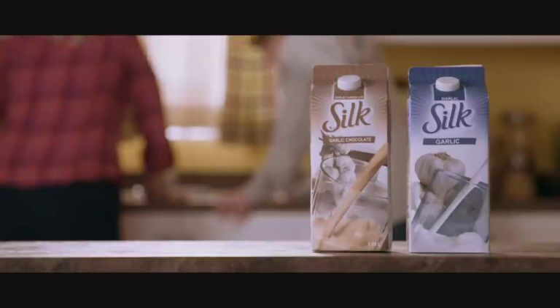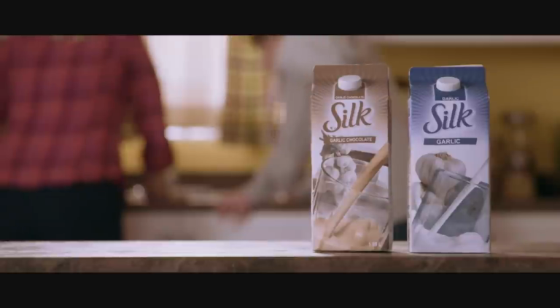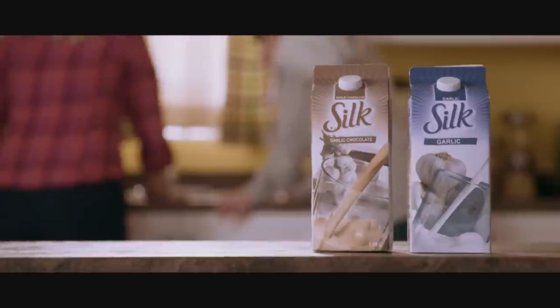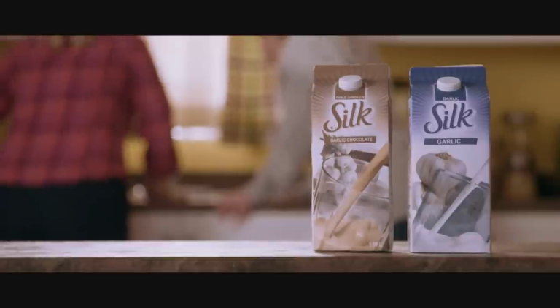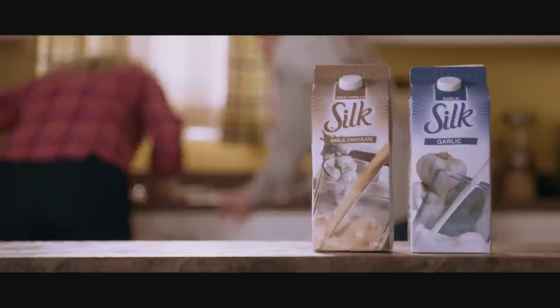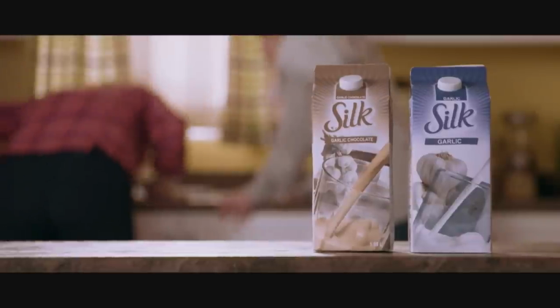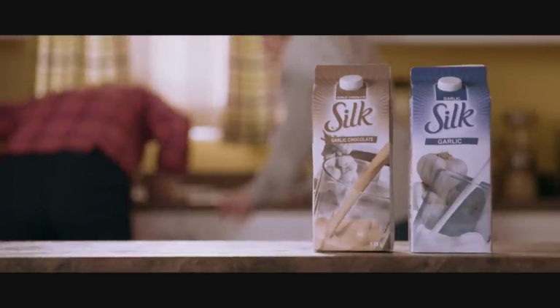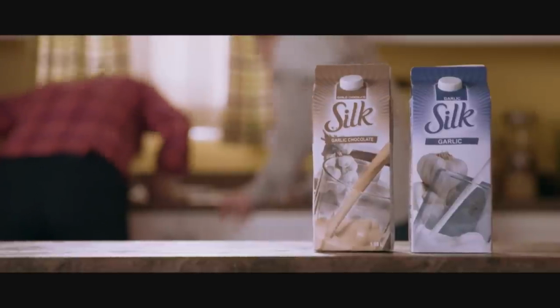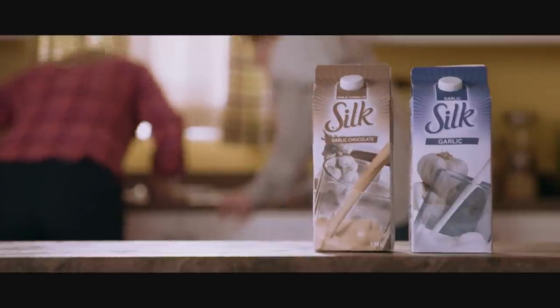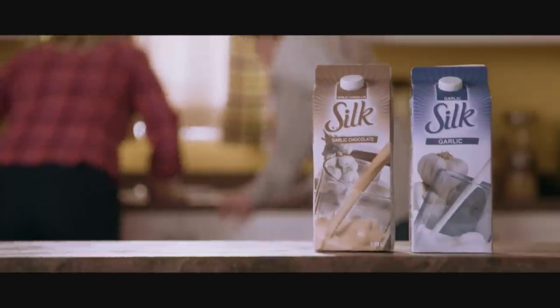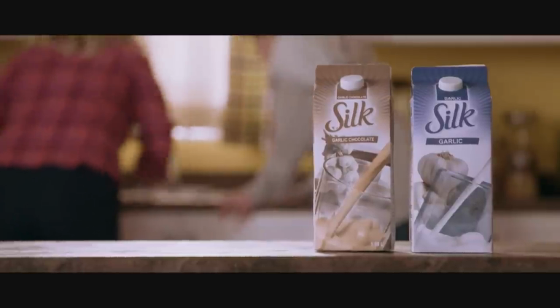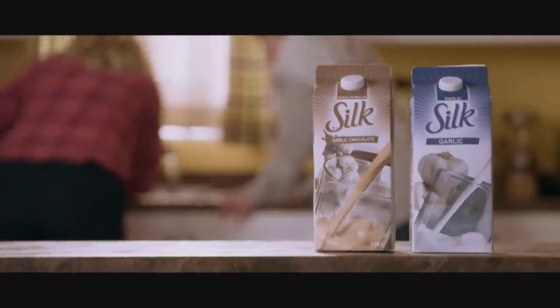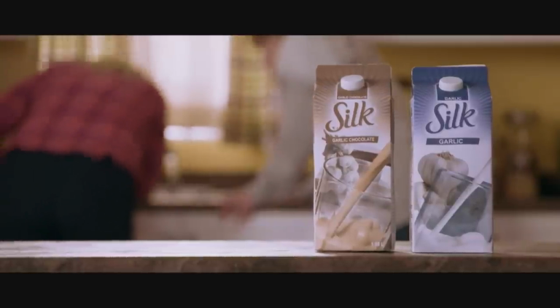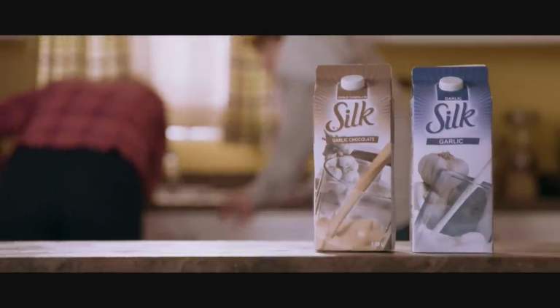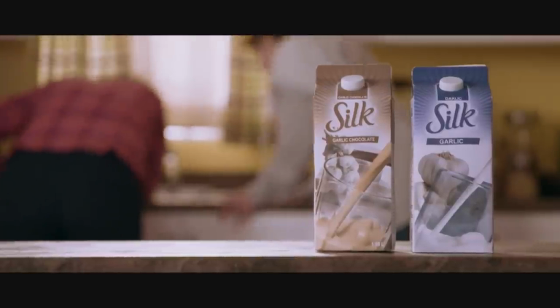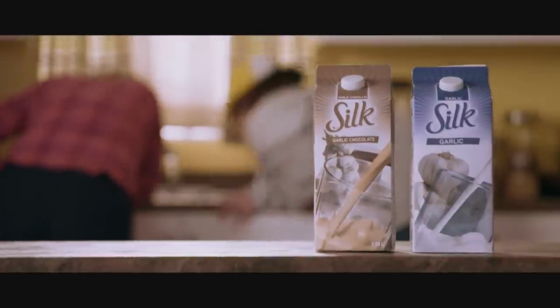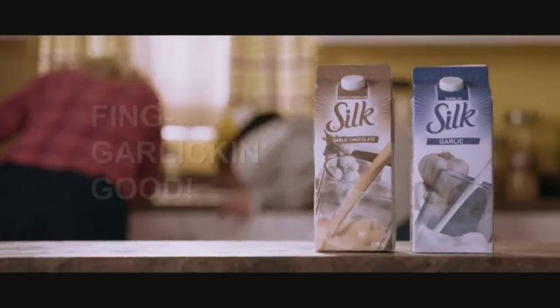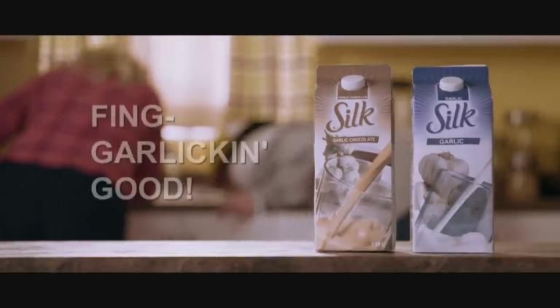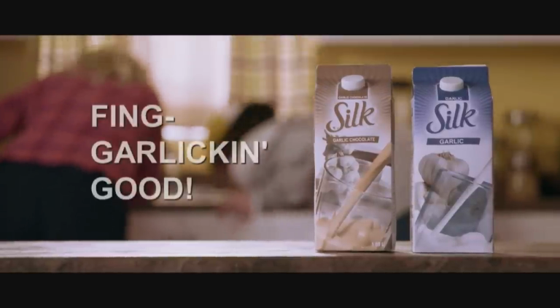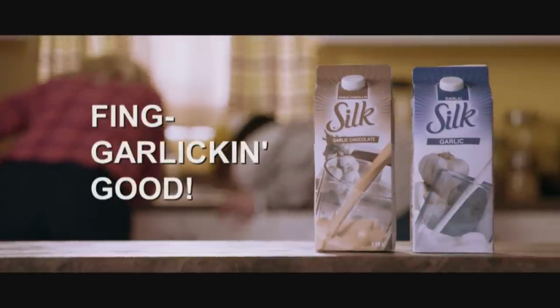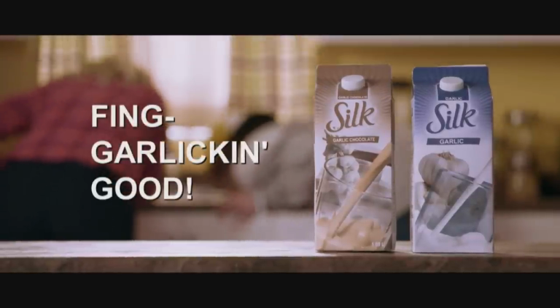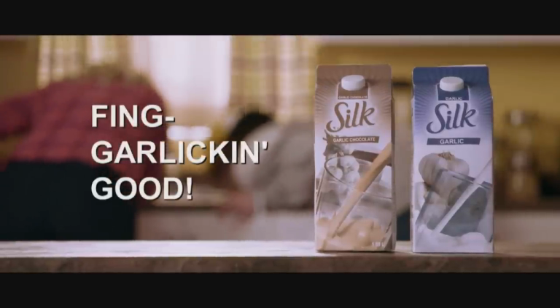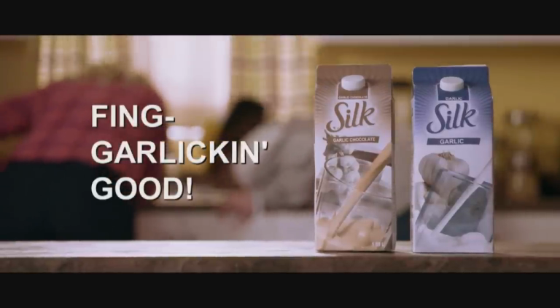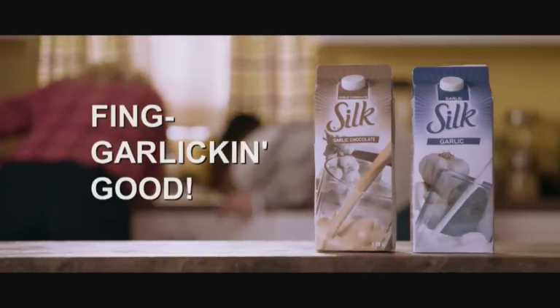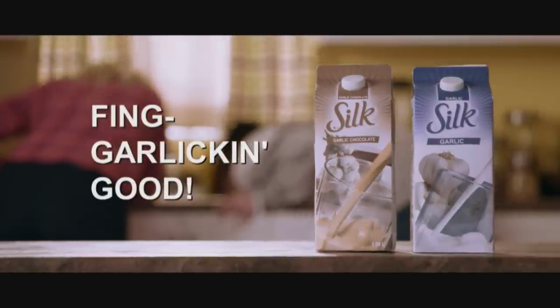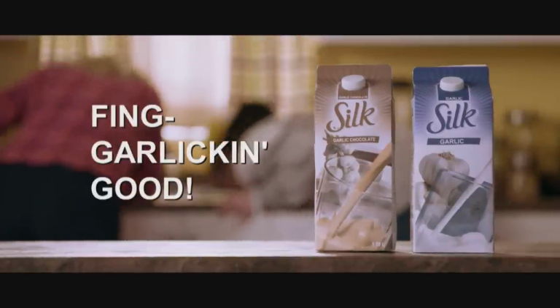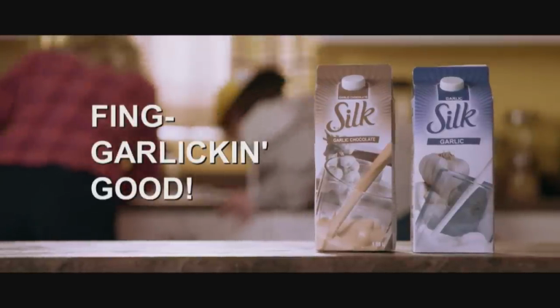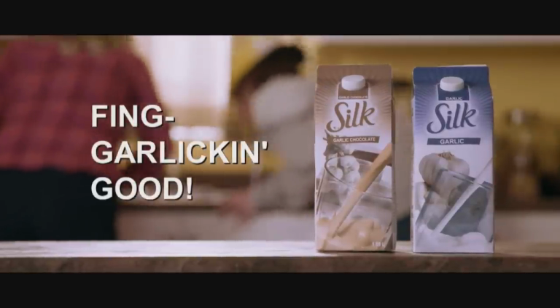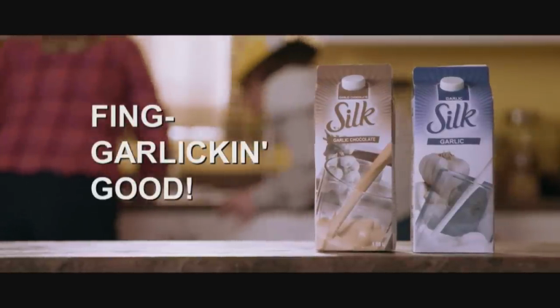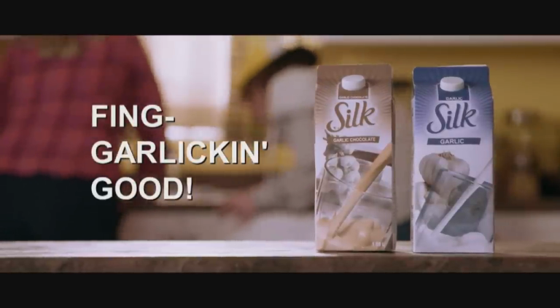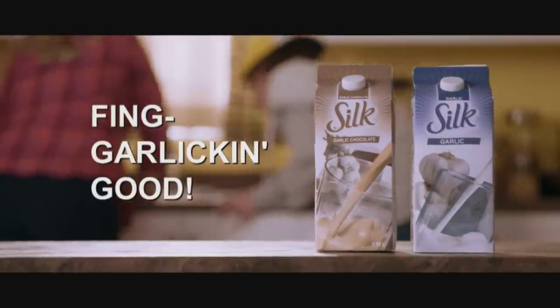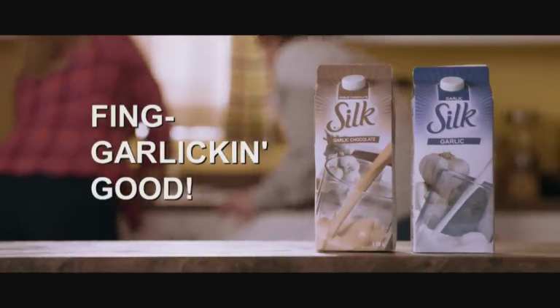Garlic milk, and now chocolate garlic milk. Think garlic and good. Now in stores.